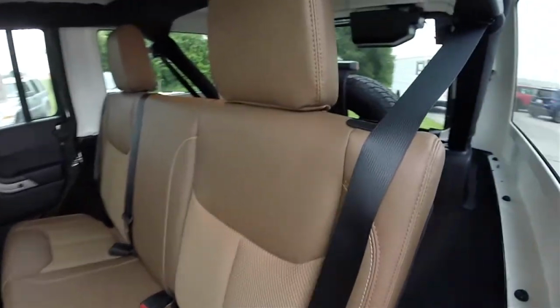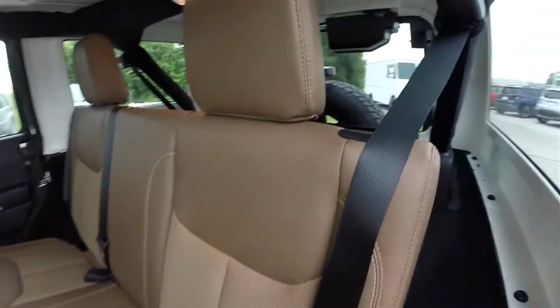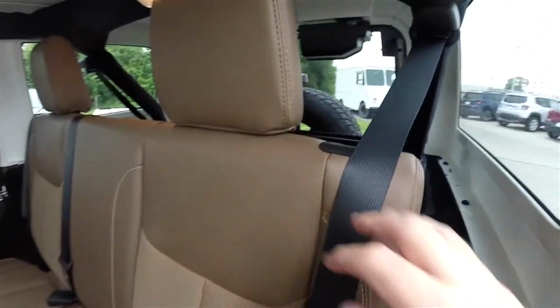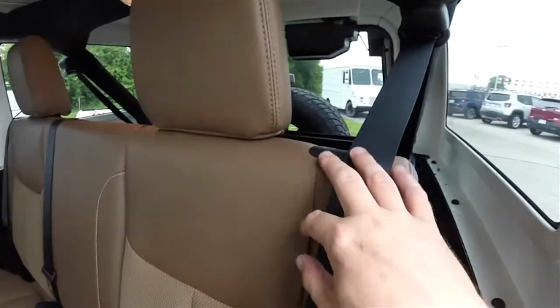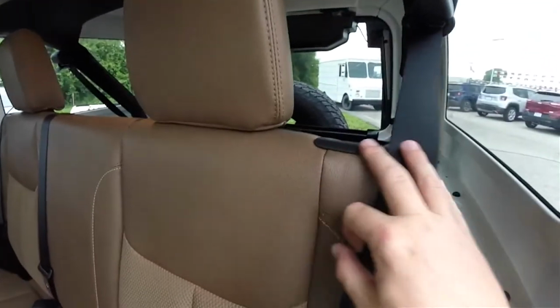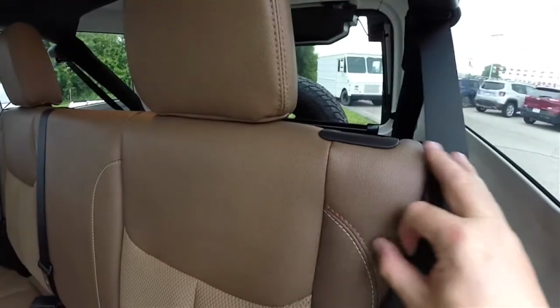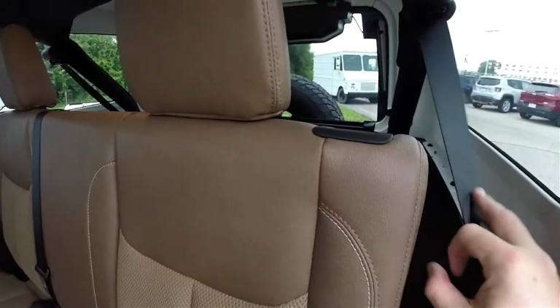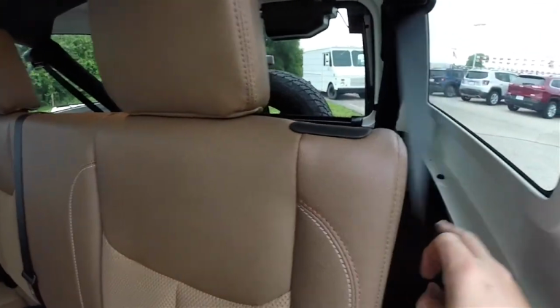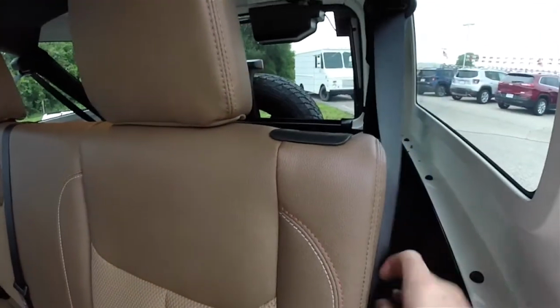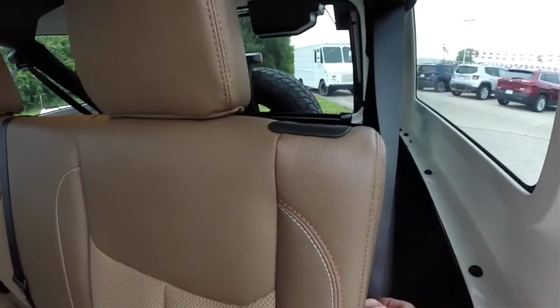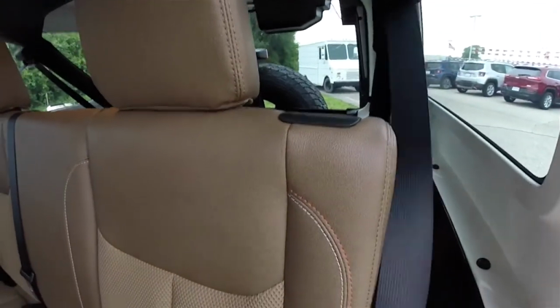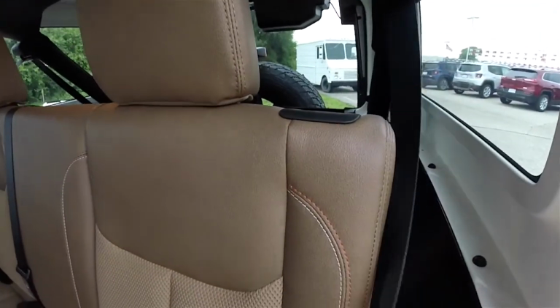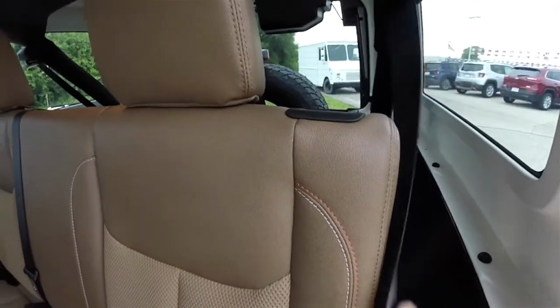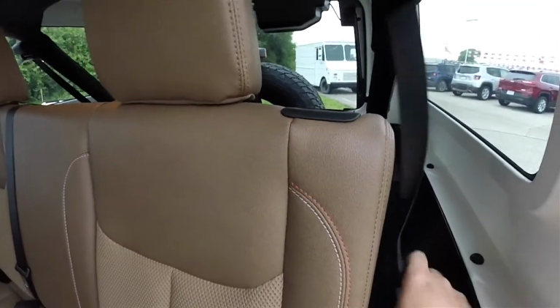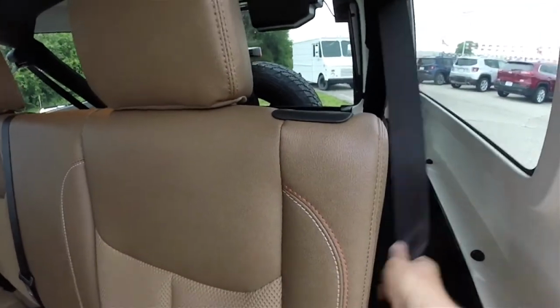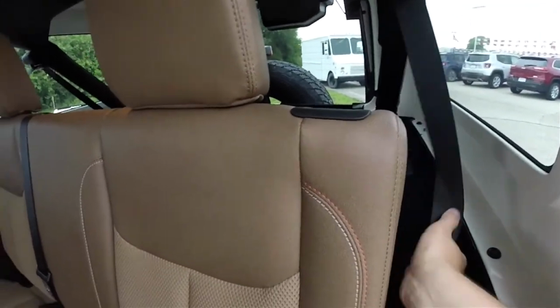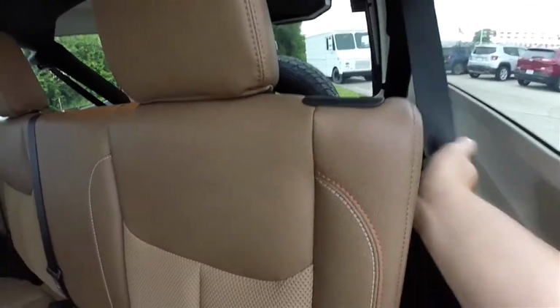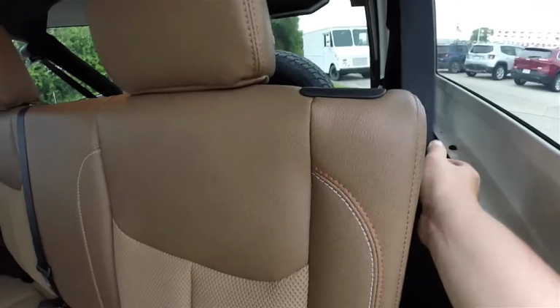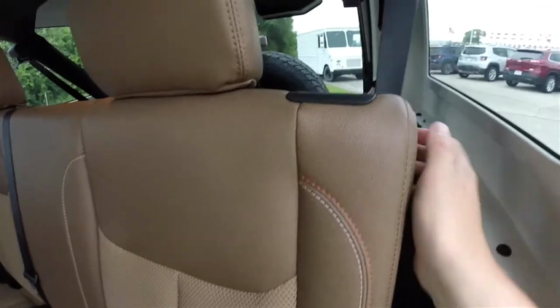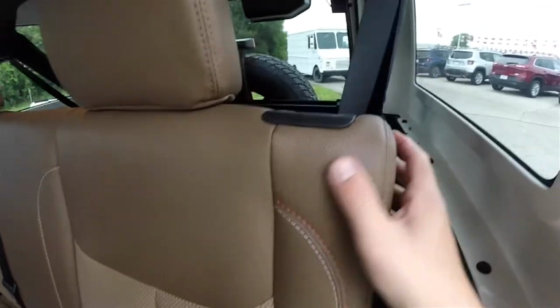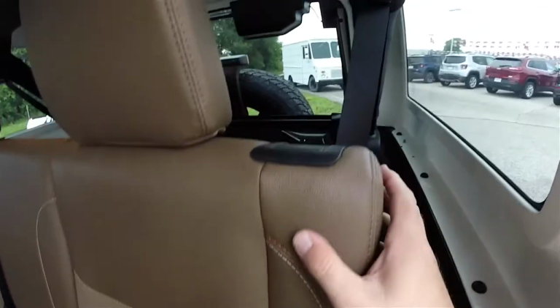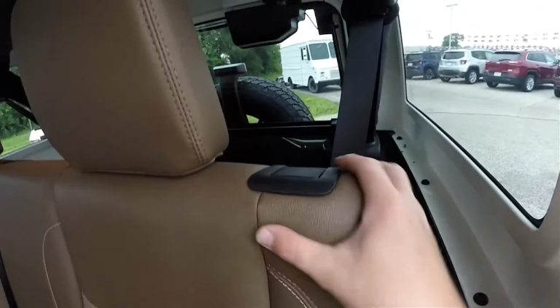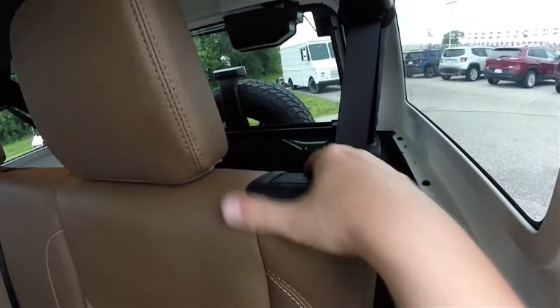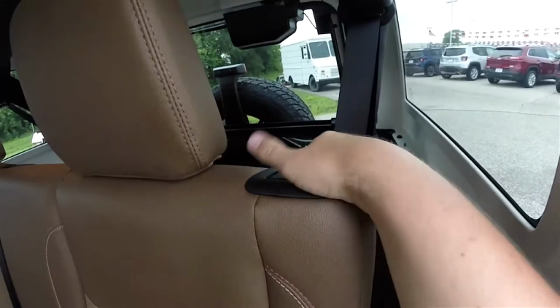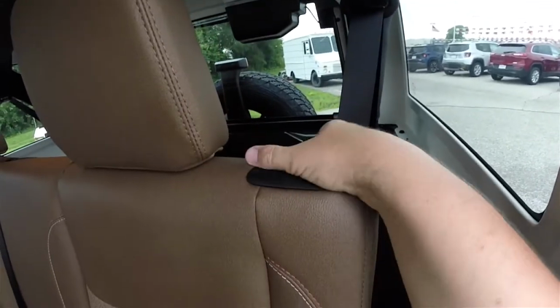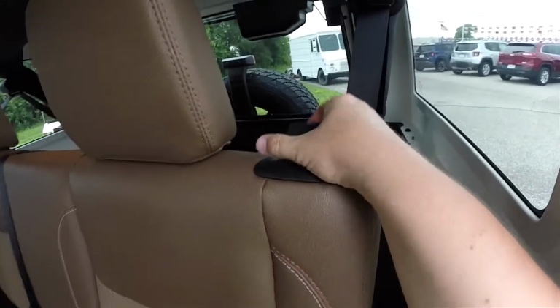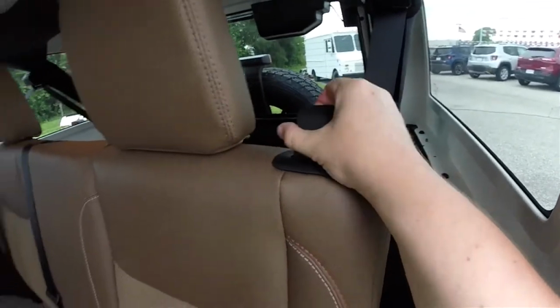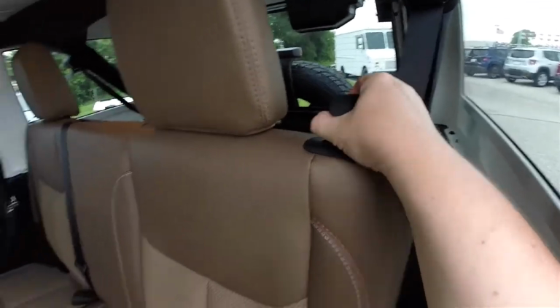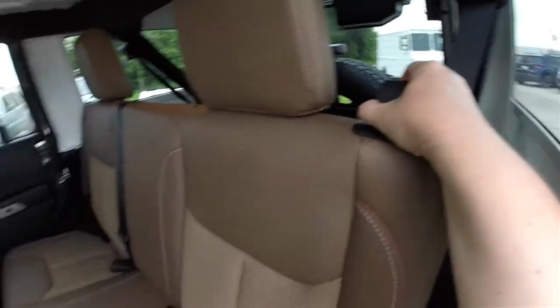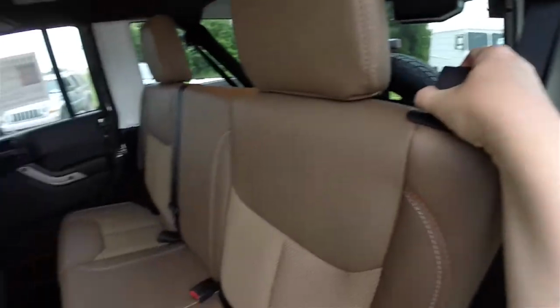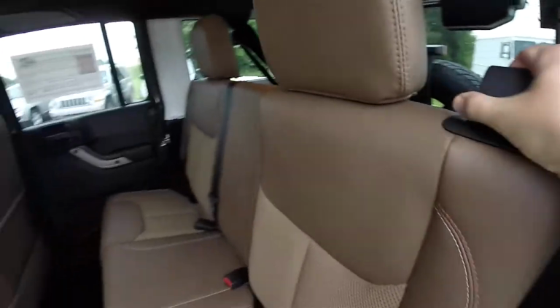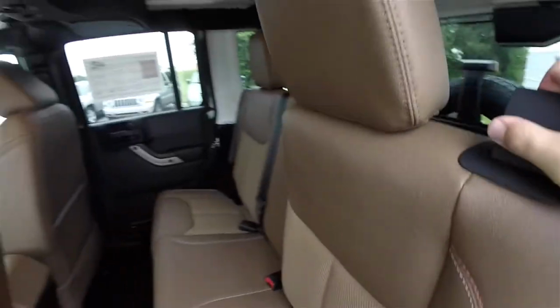To fold the seats is easy — move the belt out of the way, locate the lever at the top of the seat, and pull it forward.